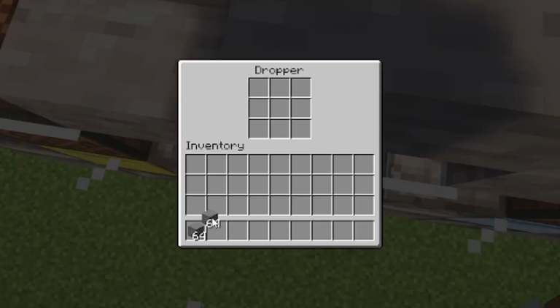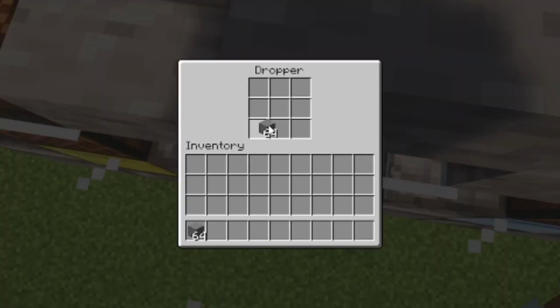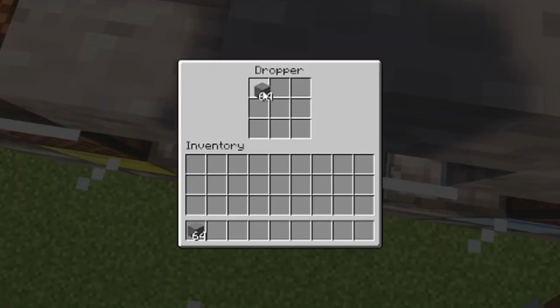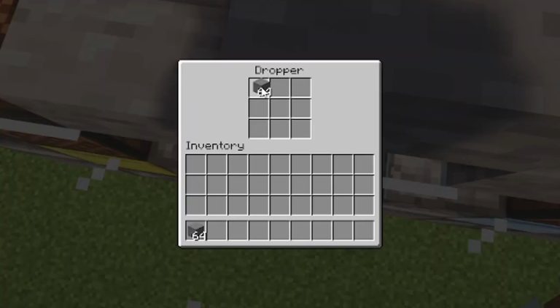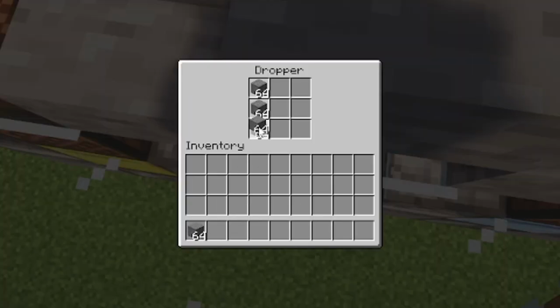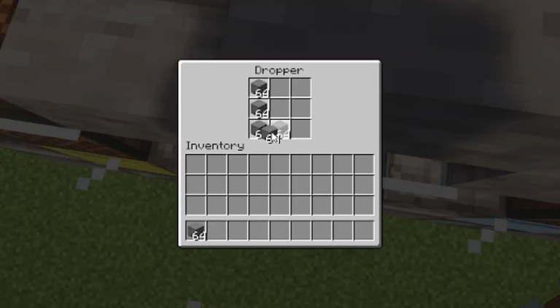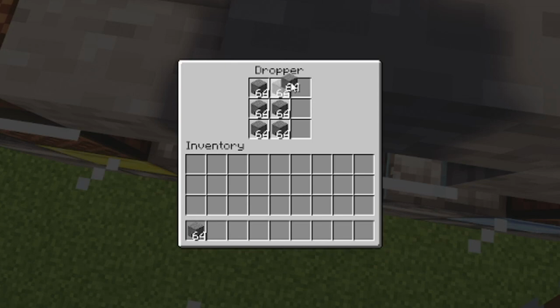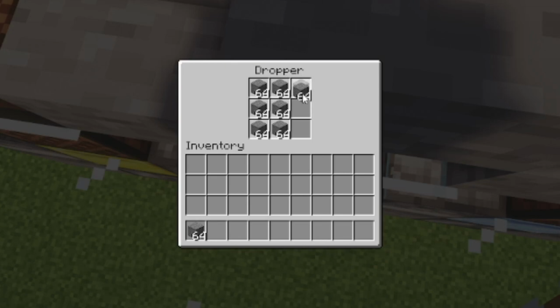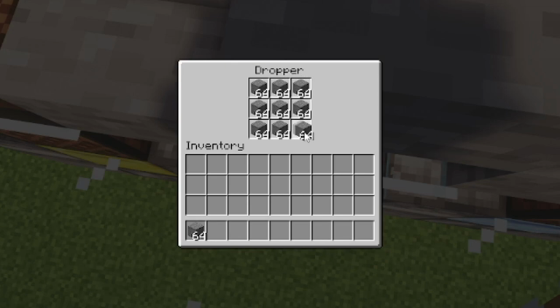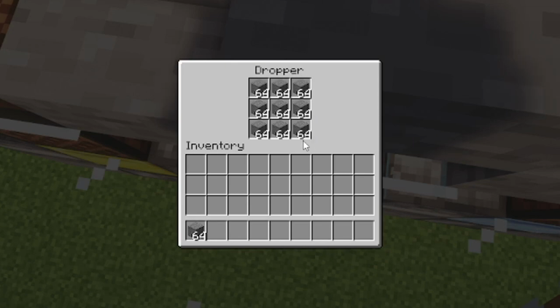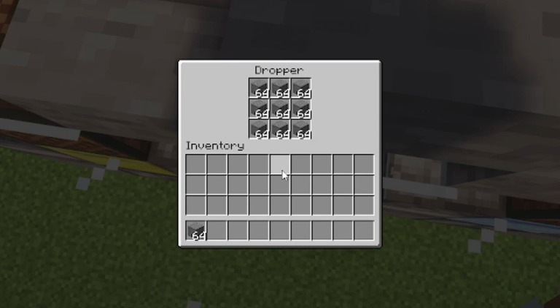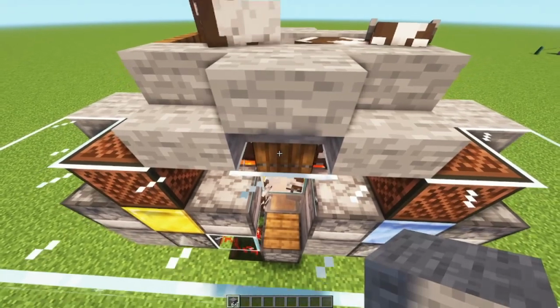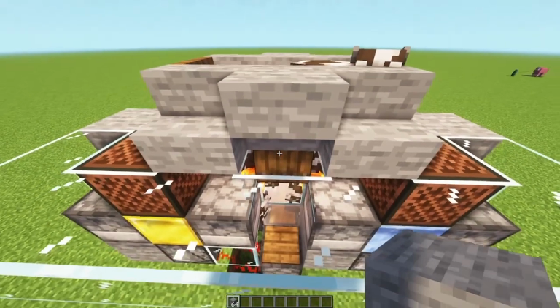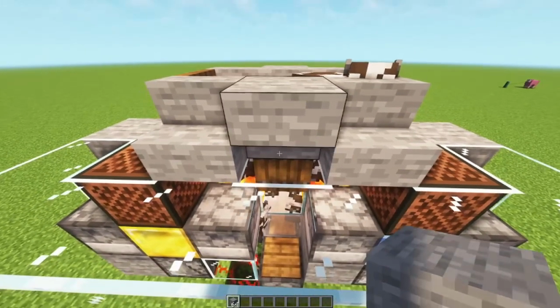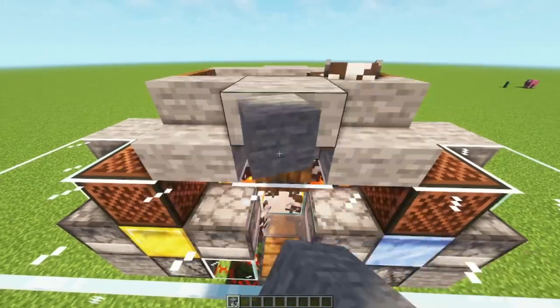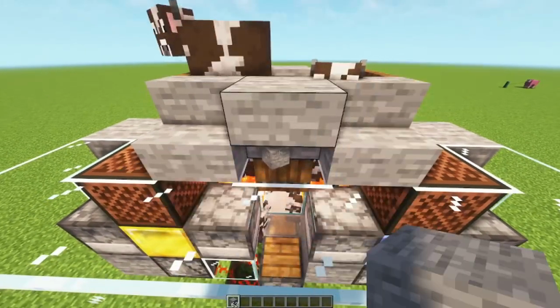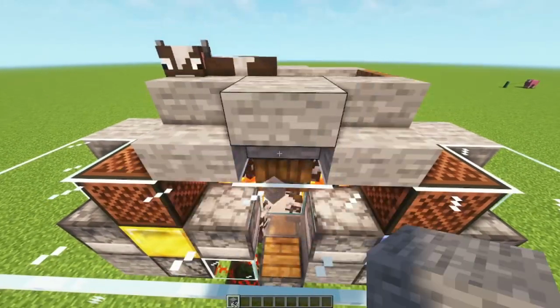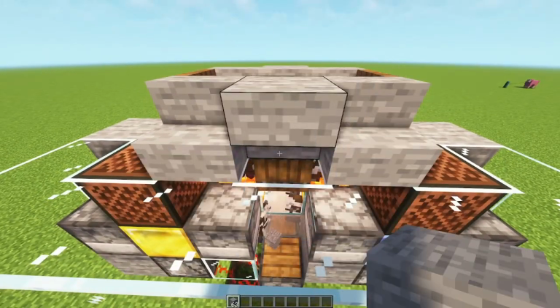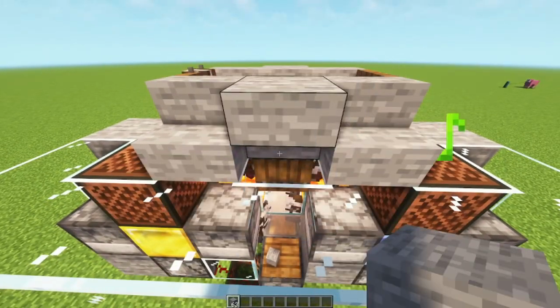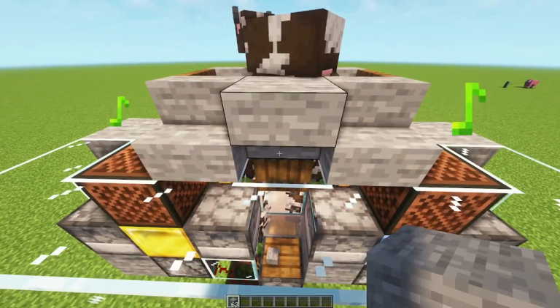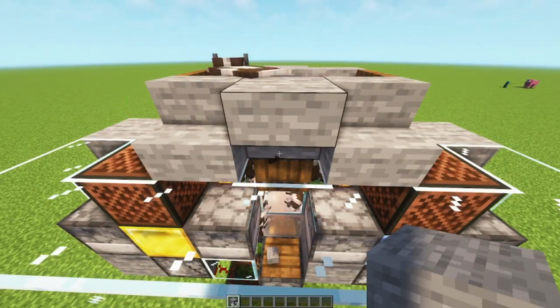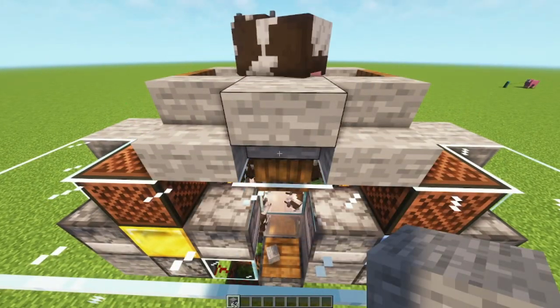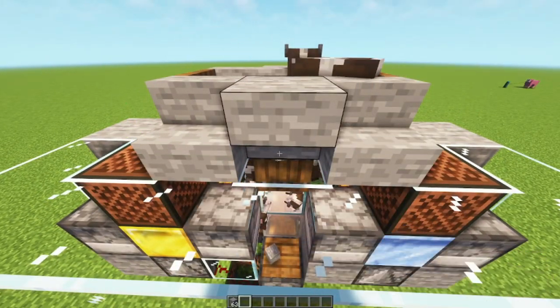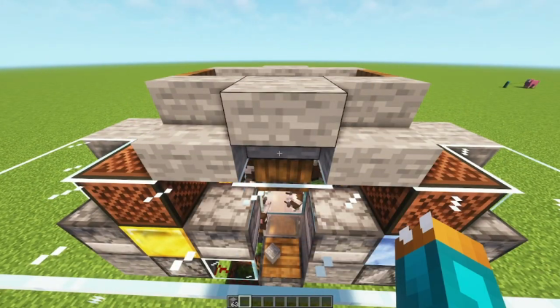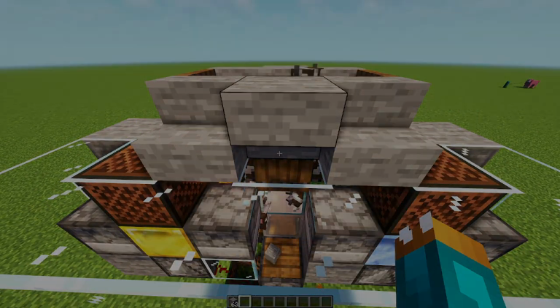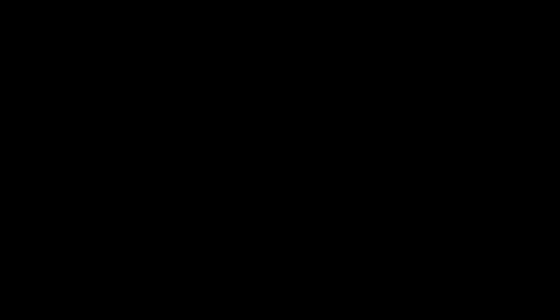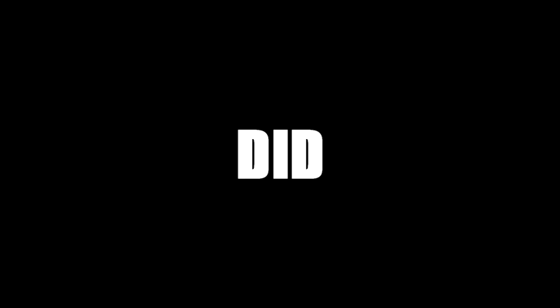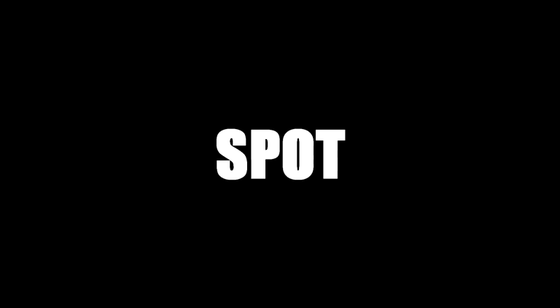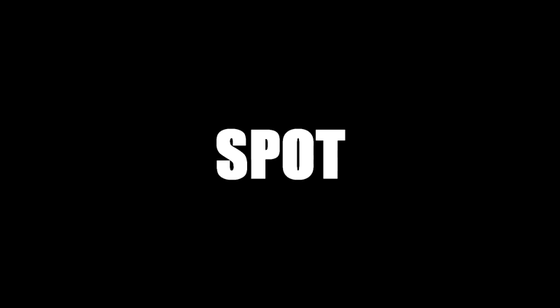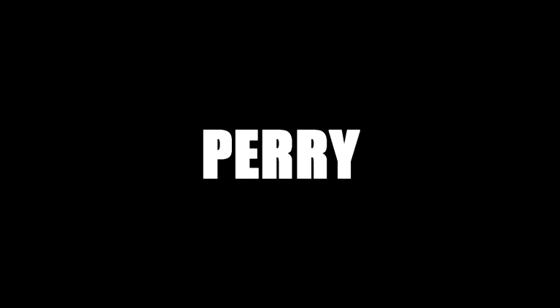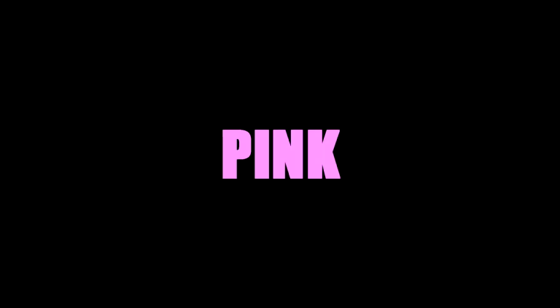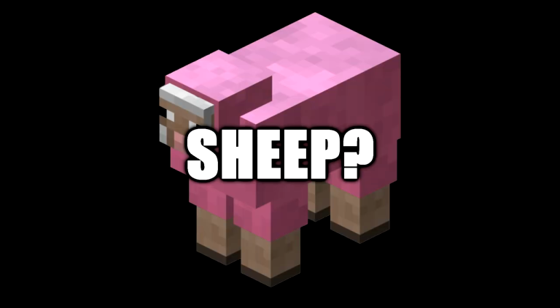If the timer does run out of items, simply refill the dropper and throw a block onto the pressure plate to reset the system. Did you spot Perry the pink sheep?